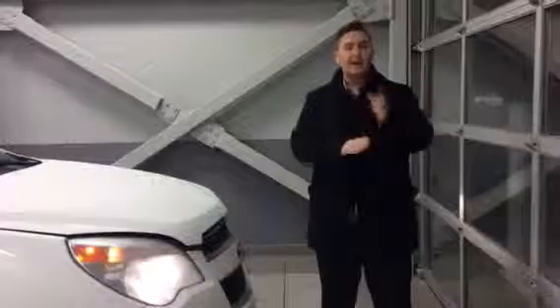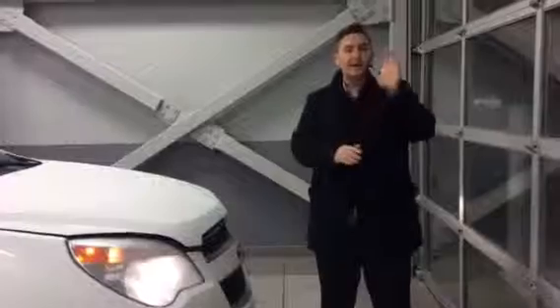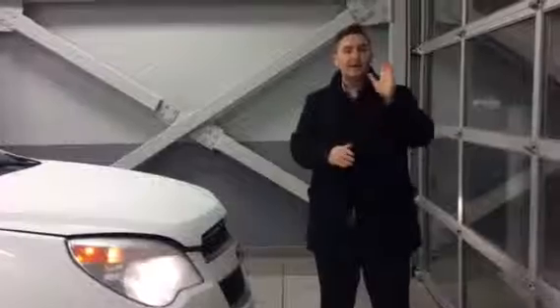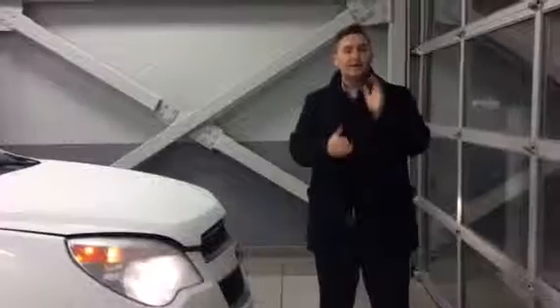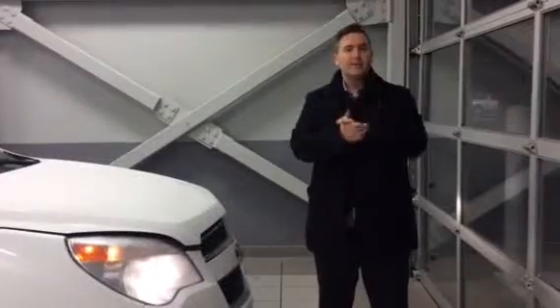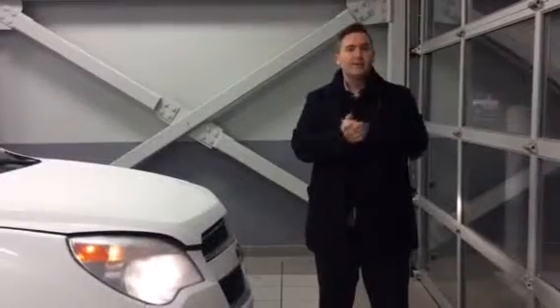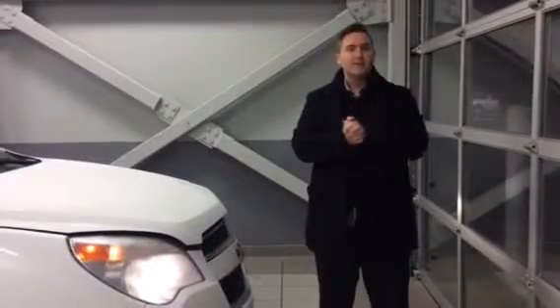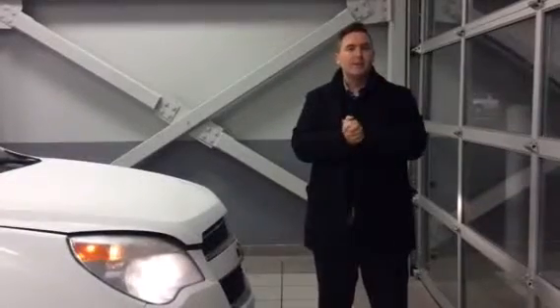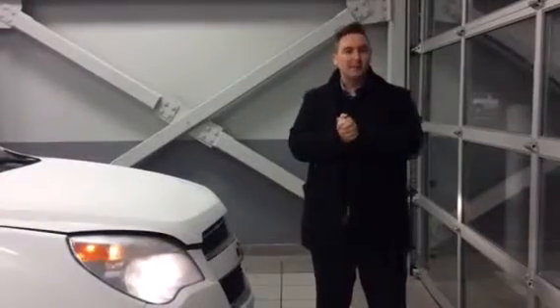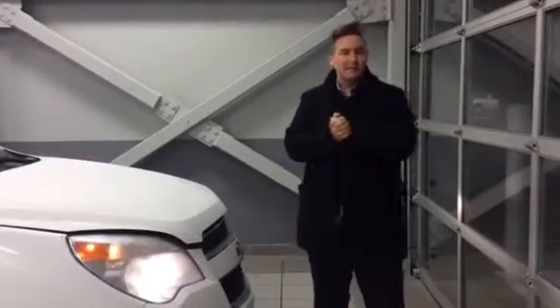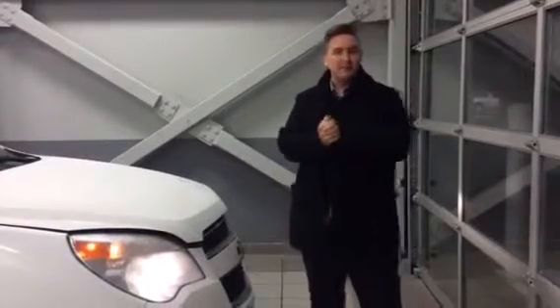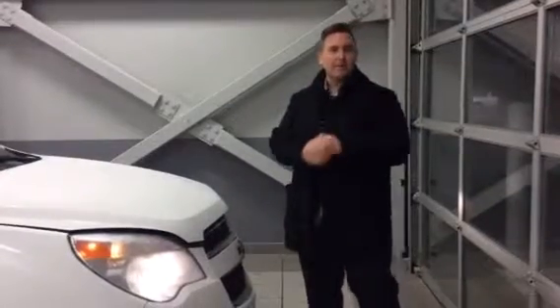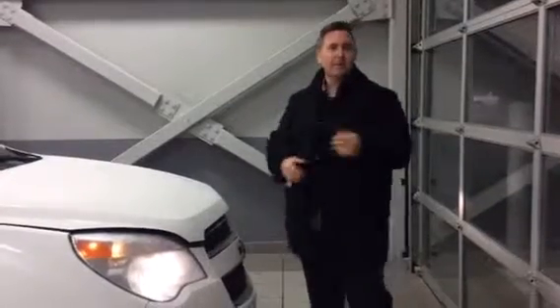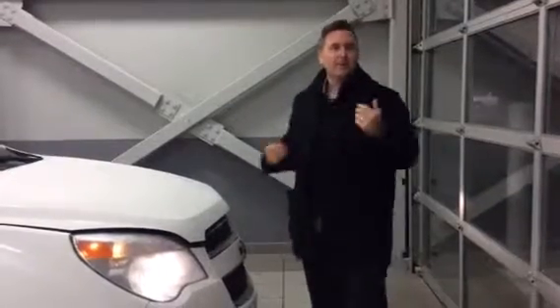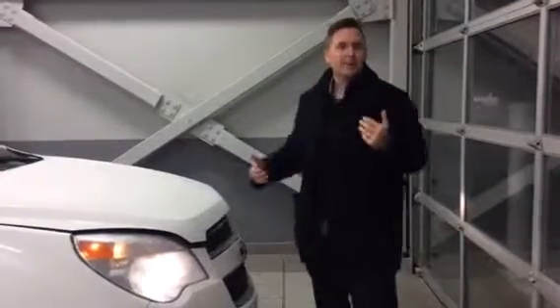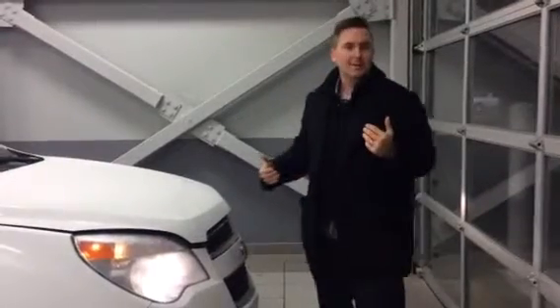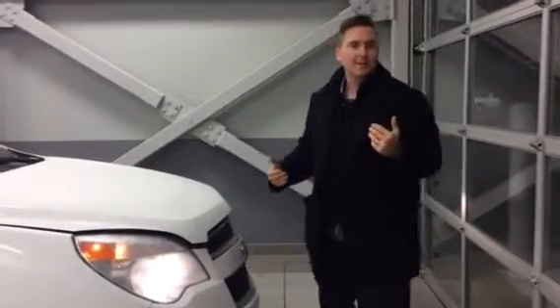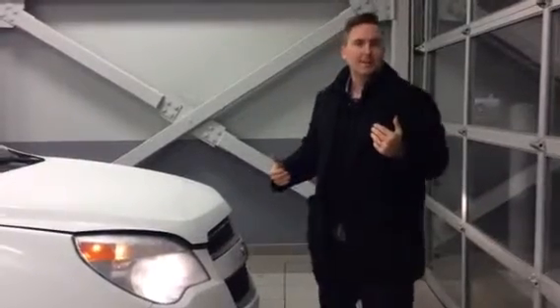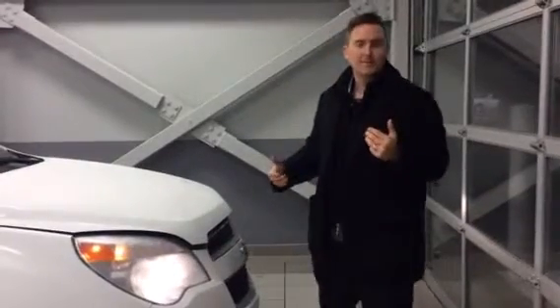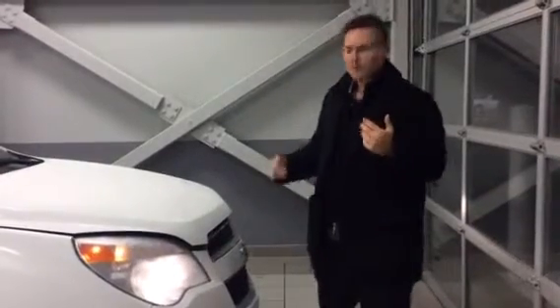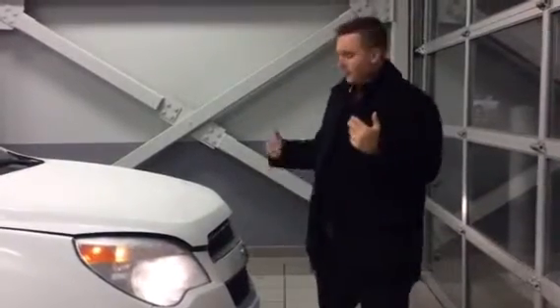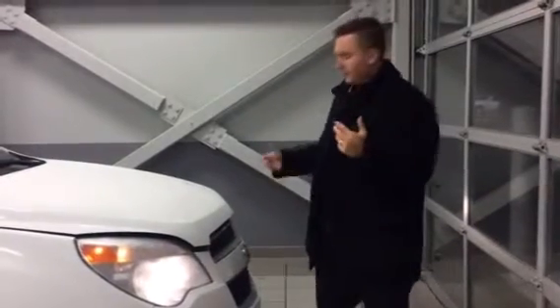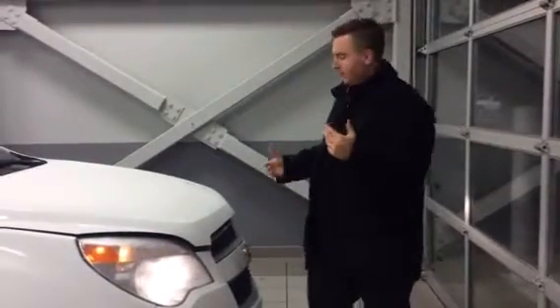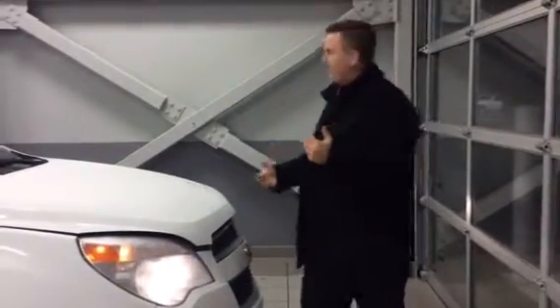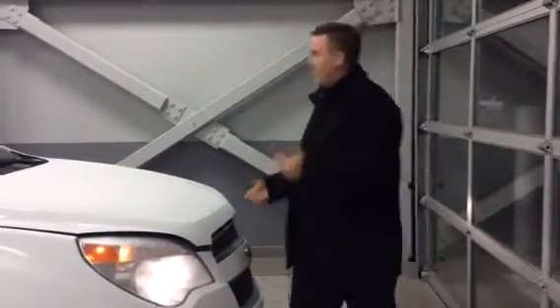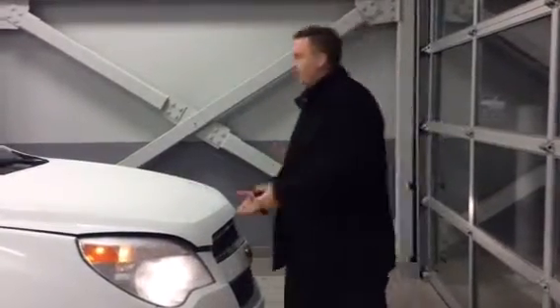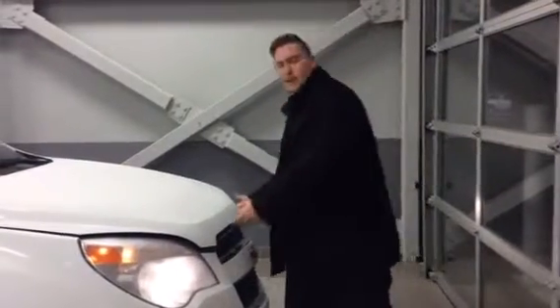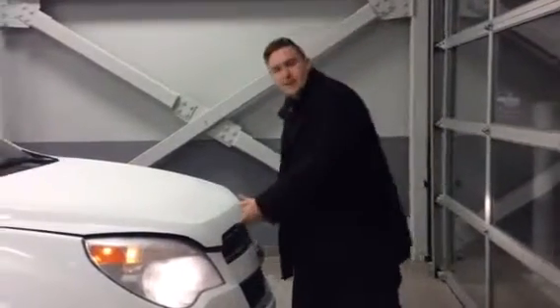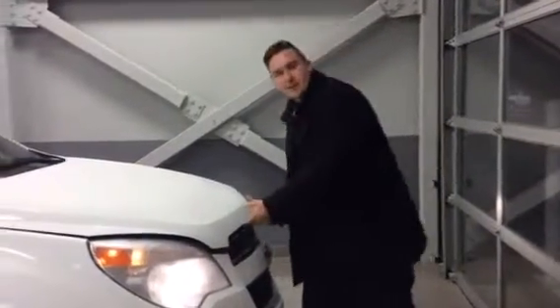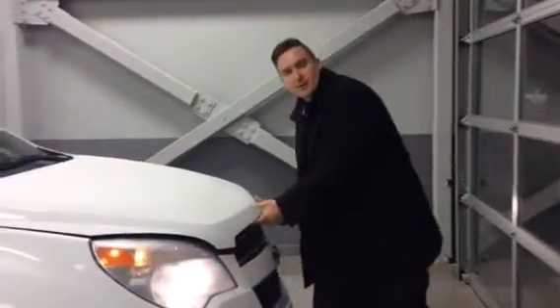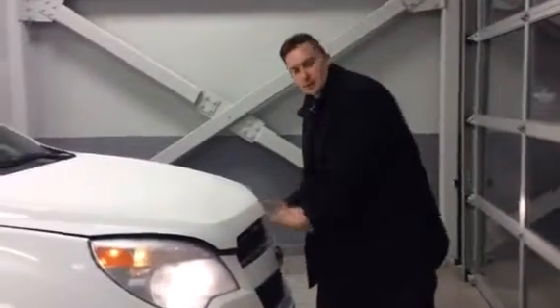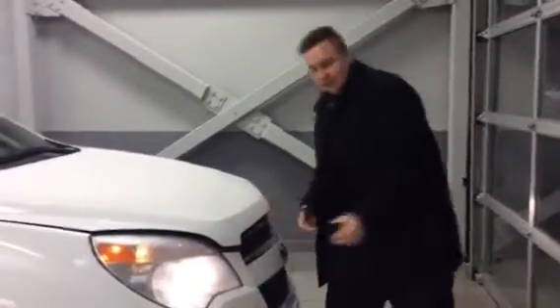Hey Taylor, it's Ethan from LA Nissan. Thanks for getting in touch with us about this 2014 Chevy Equinox.